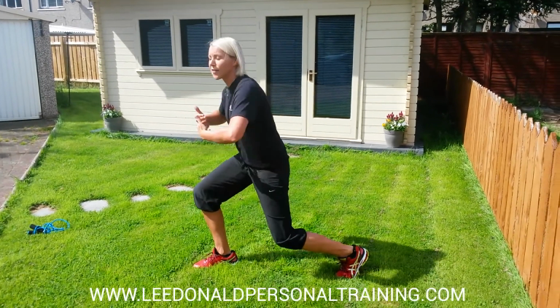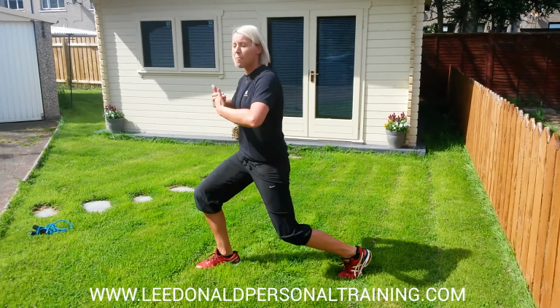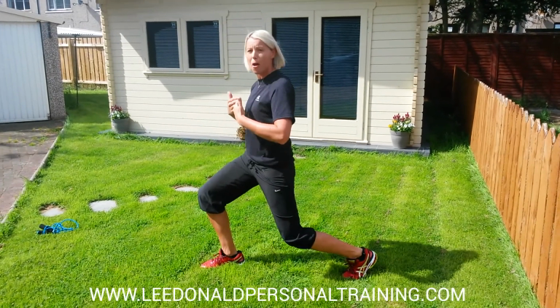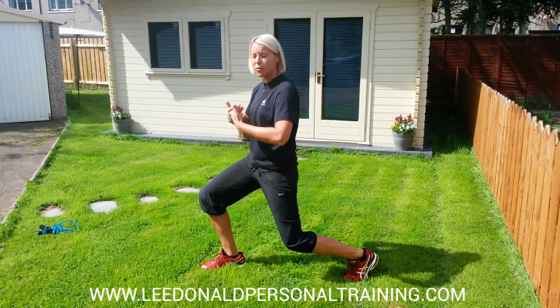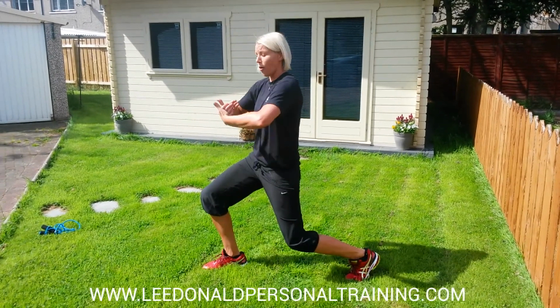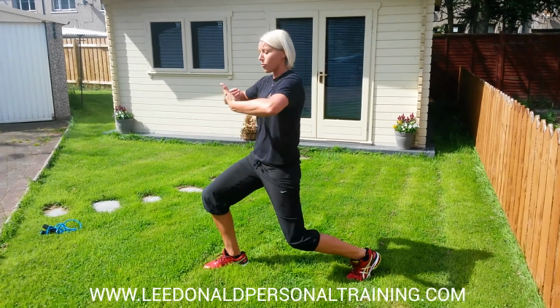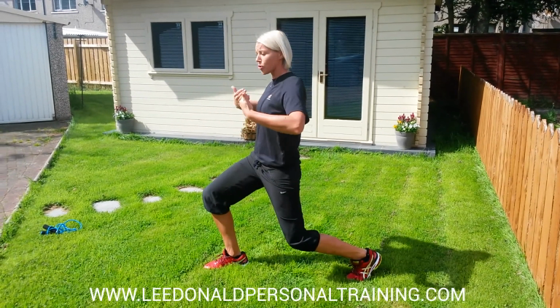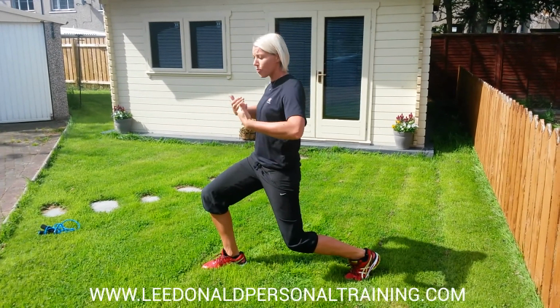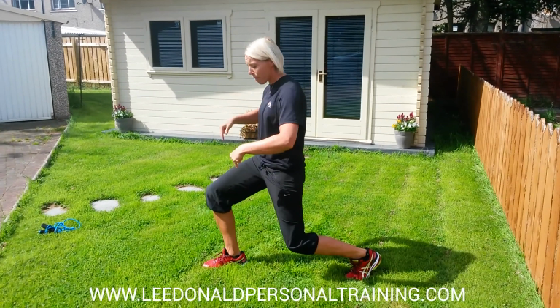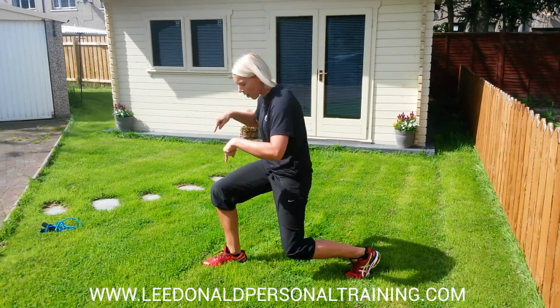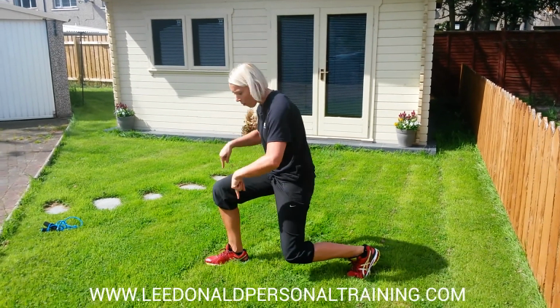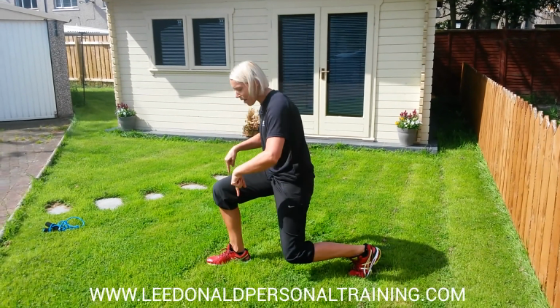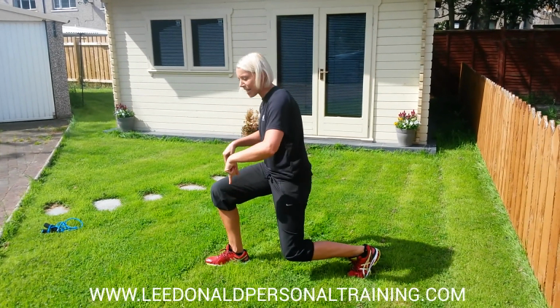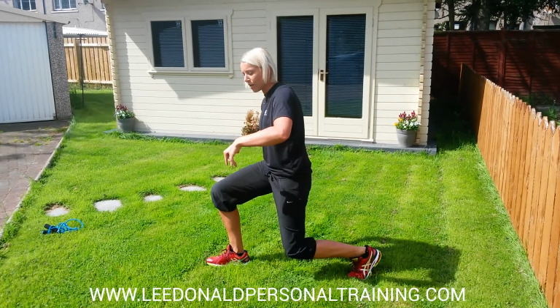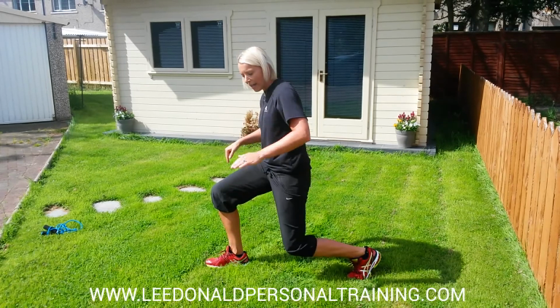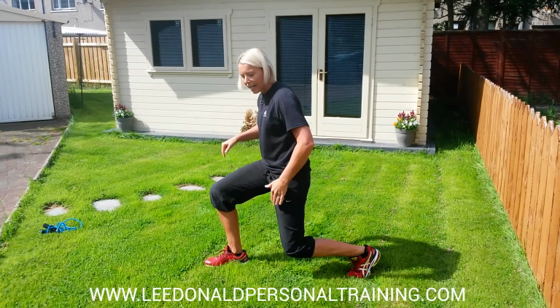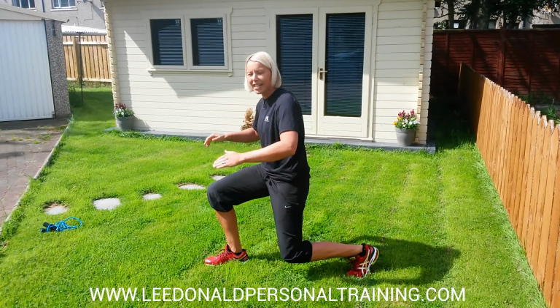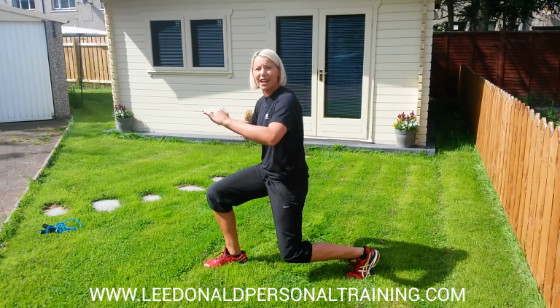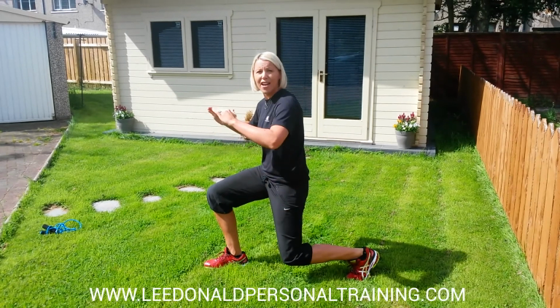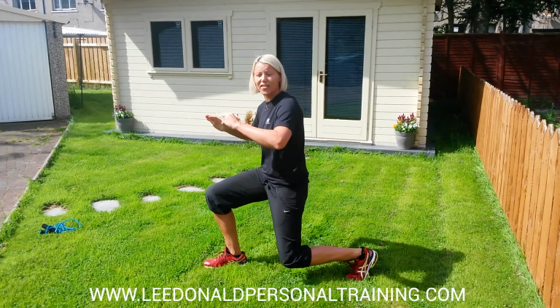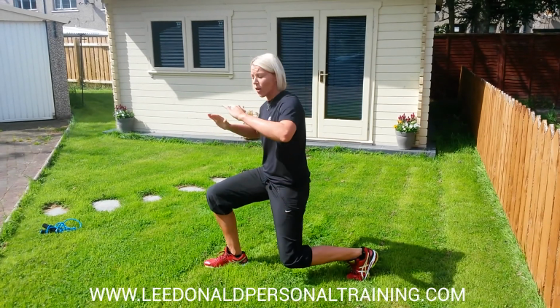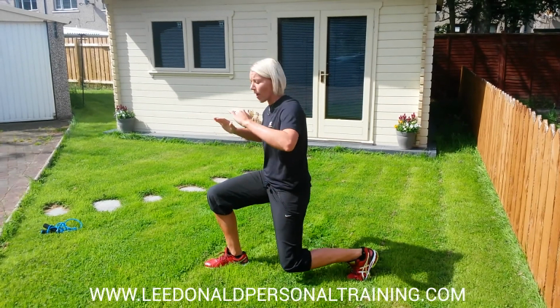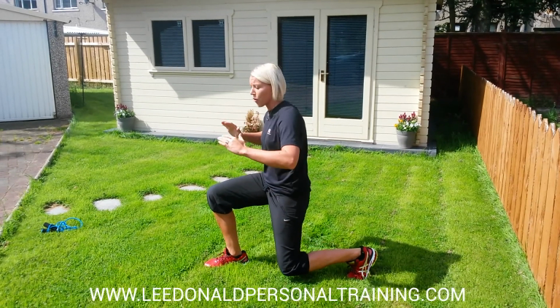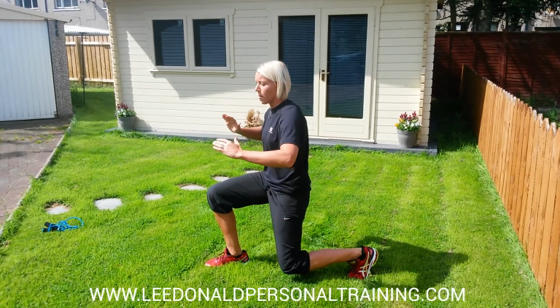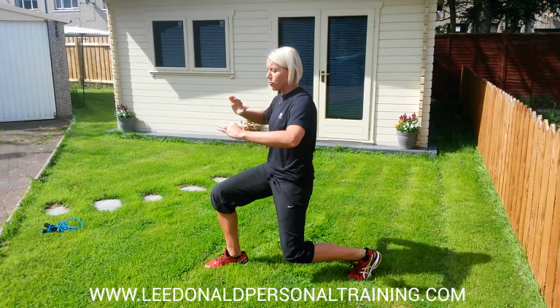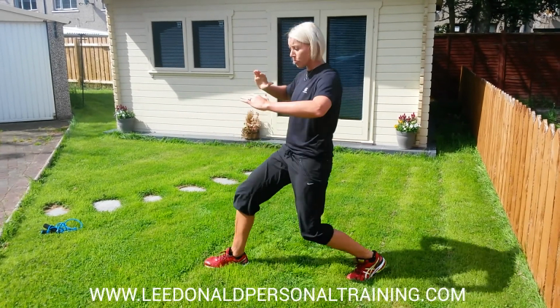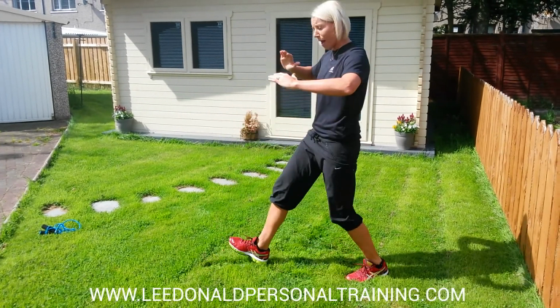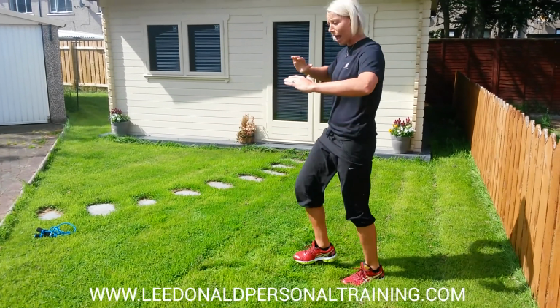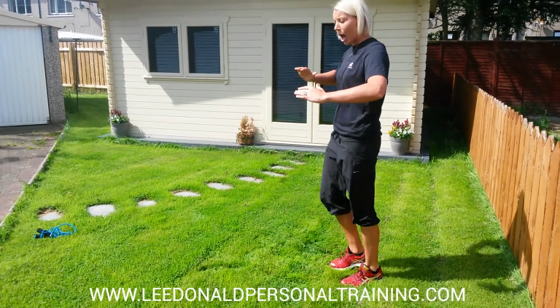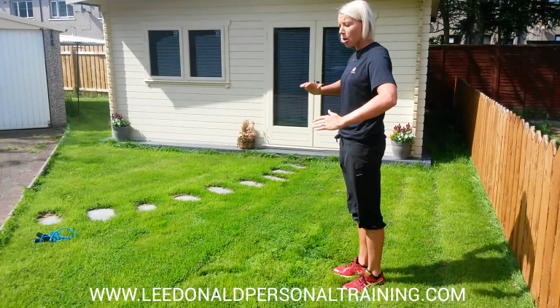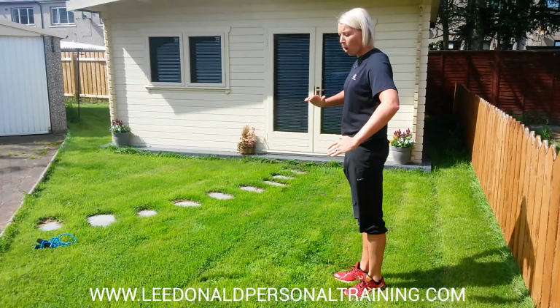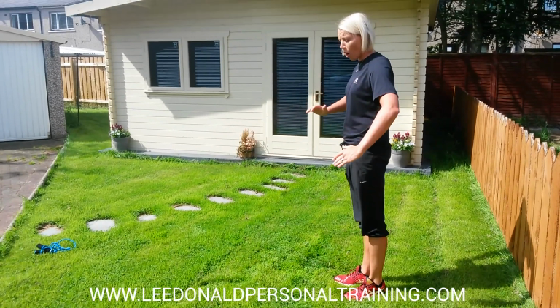Keep up tall. Shoulders back. Weight in the heel. Get down nice and low and then you're going to push back up off.